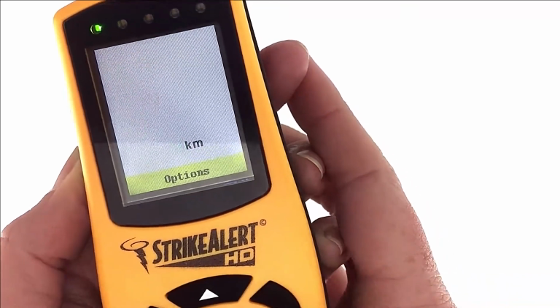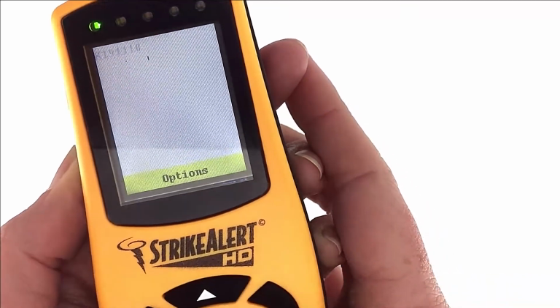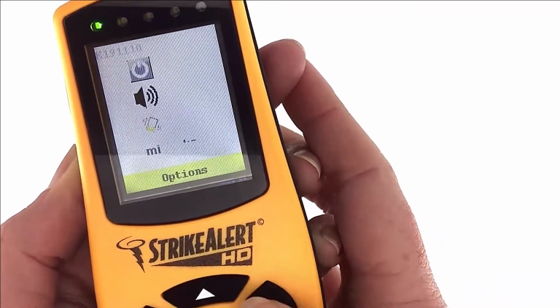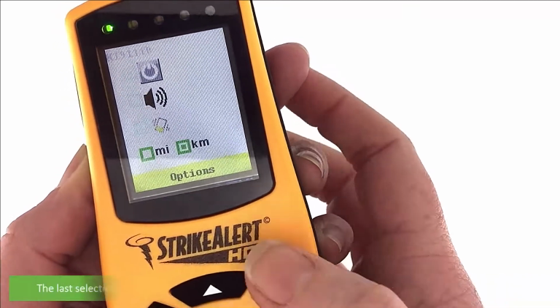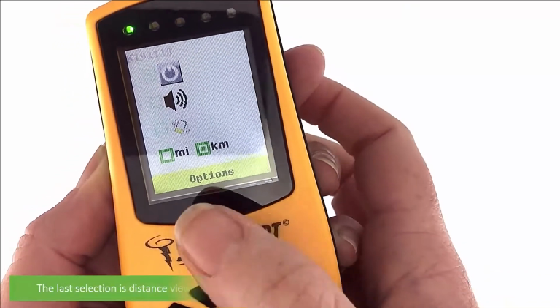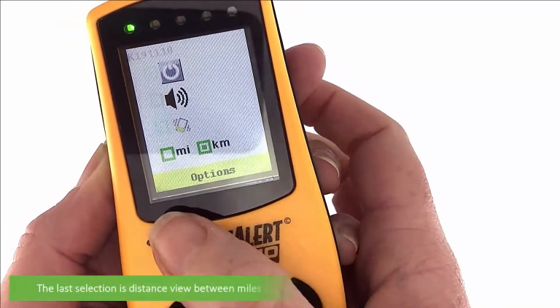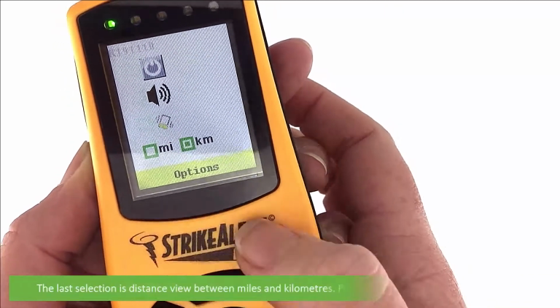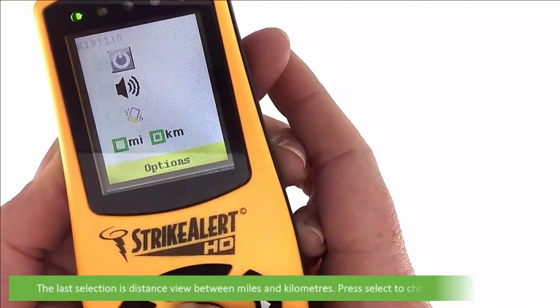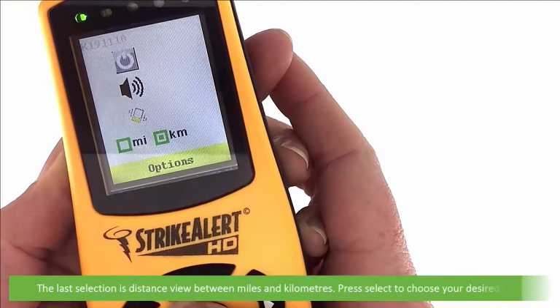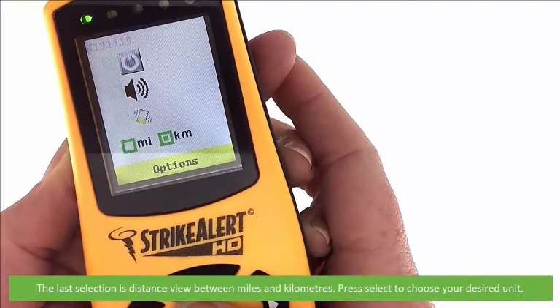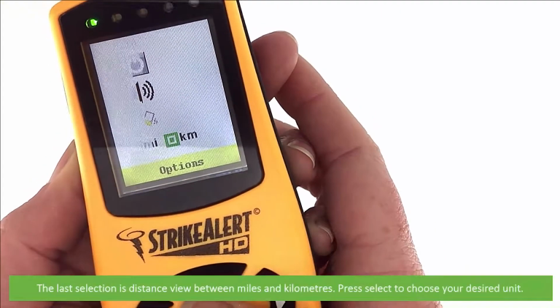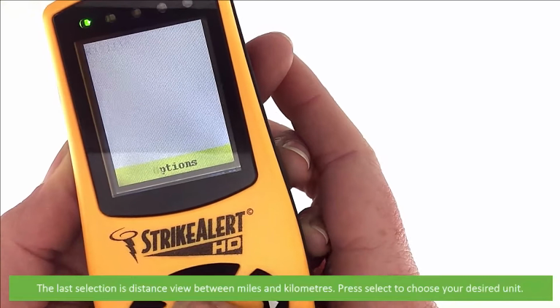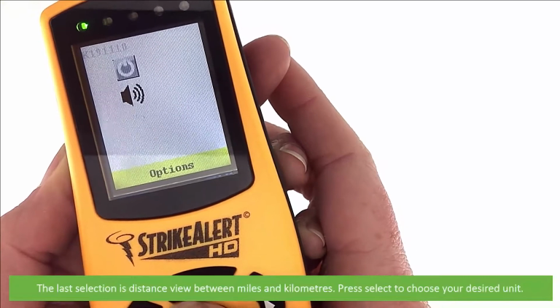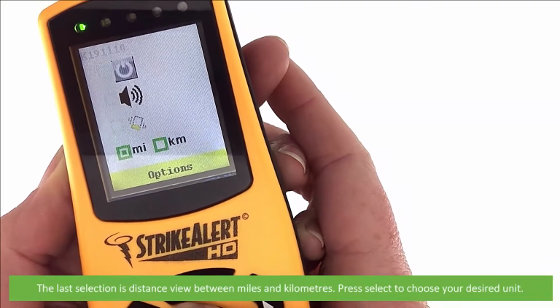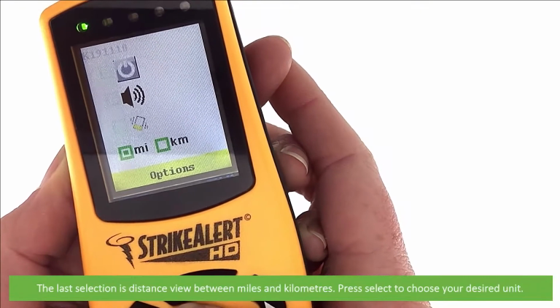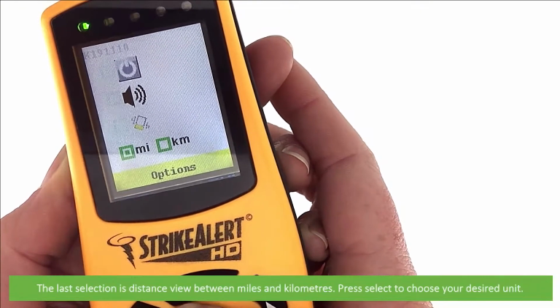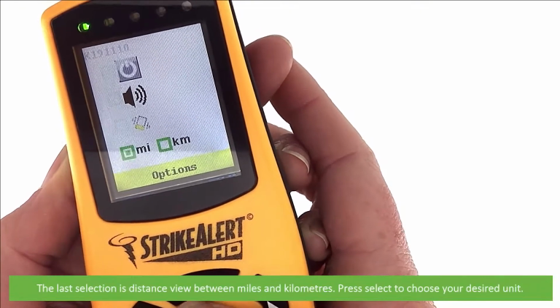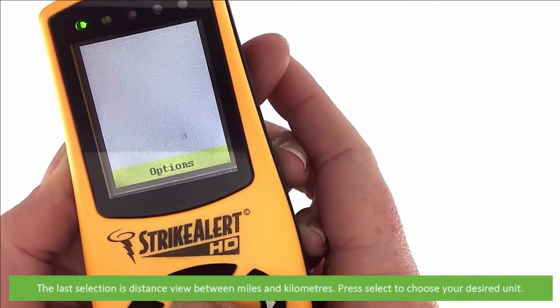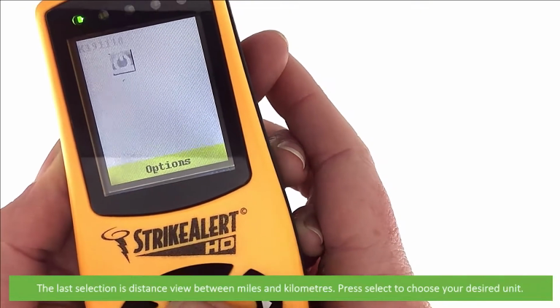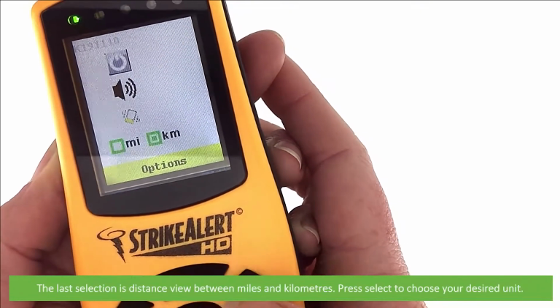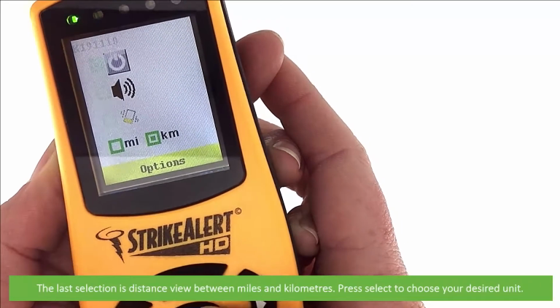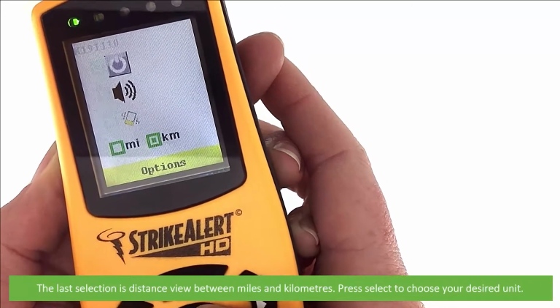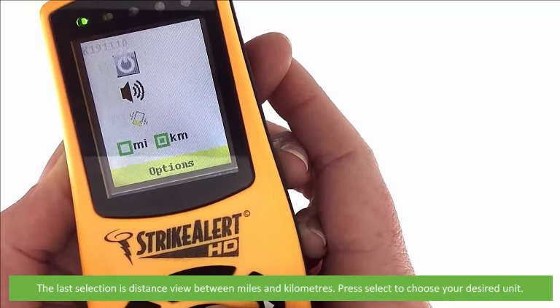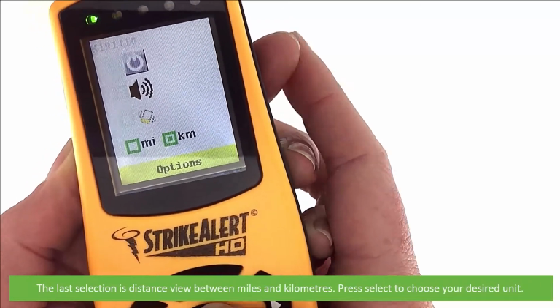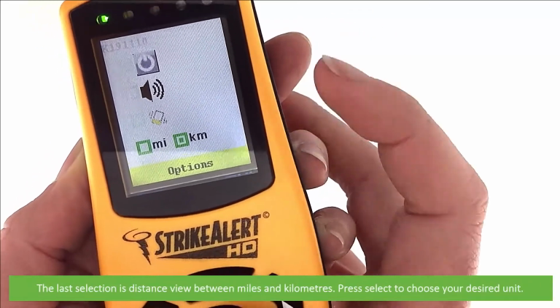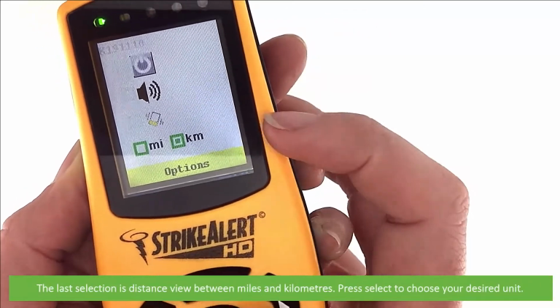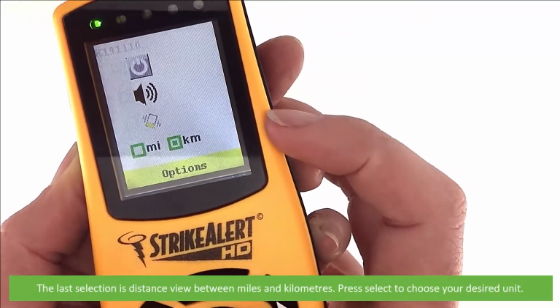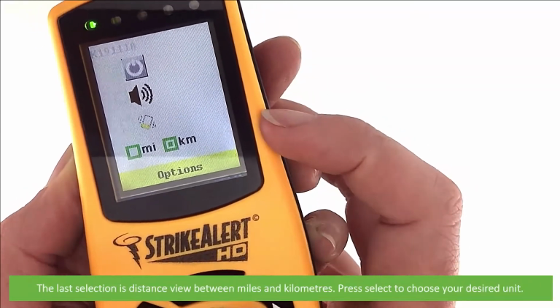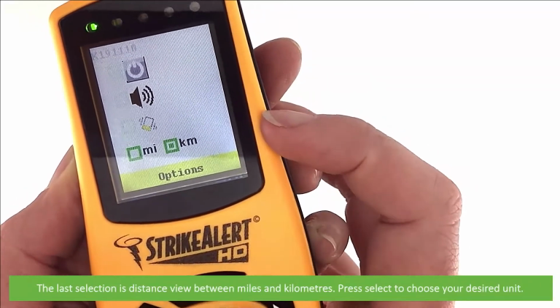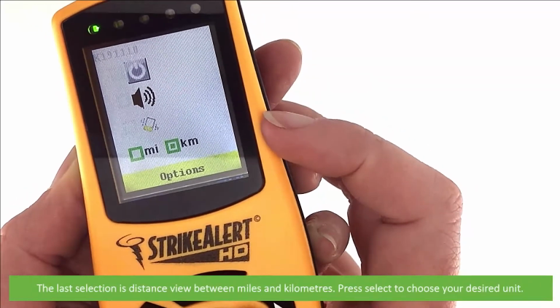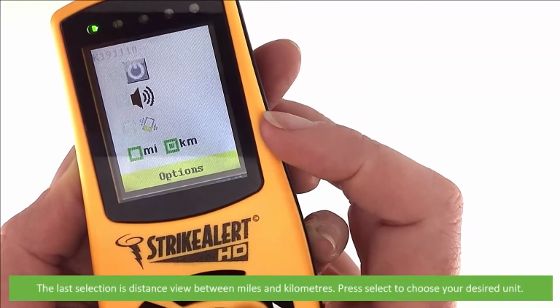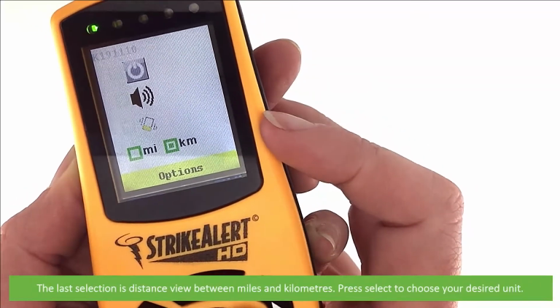The last selection is distance view between miles or kilometres. Press select to choose your desired unit.